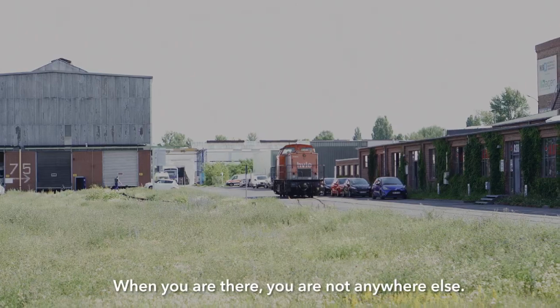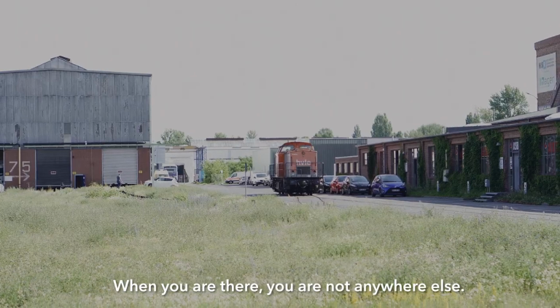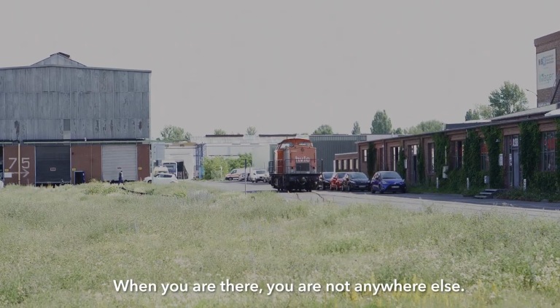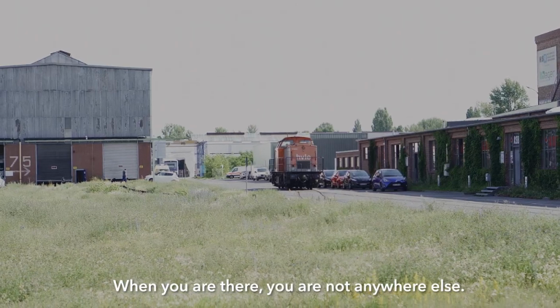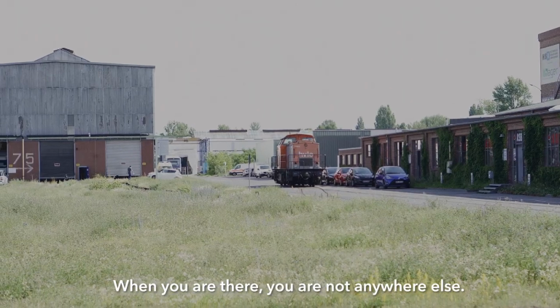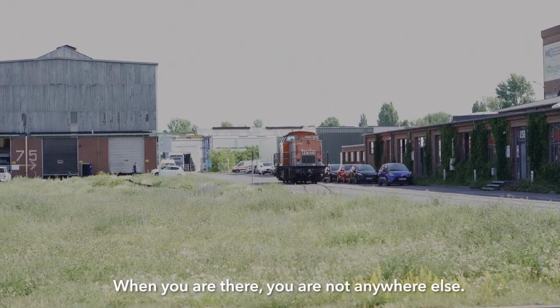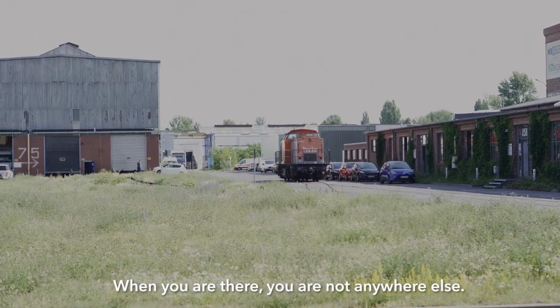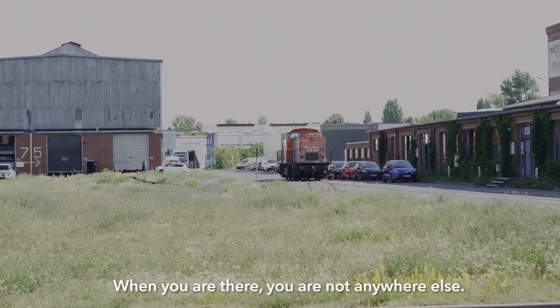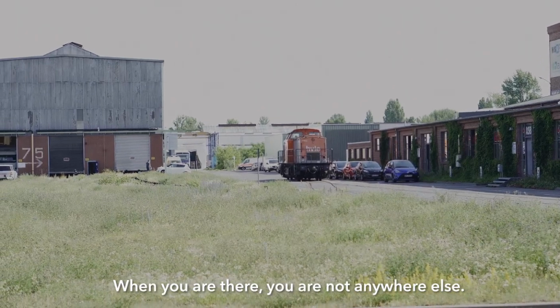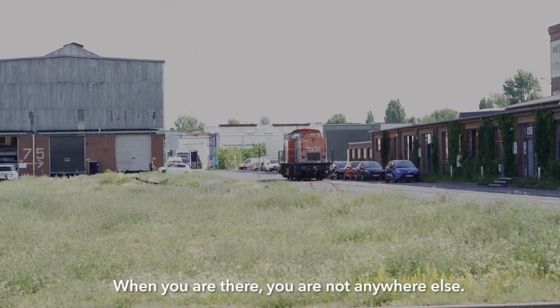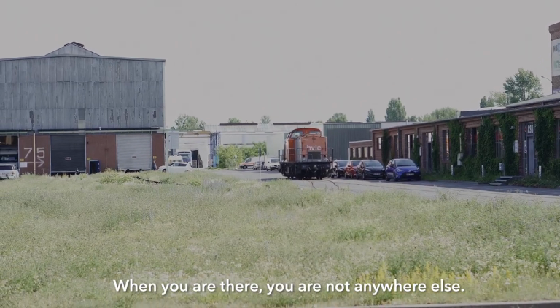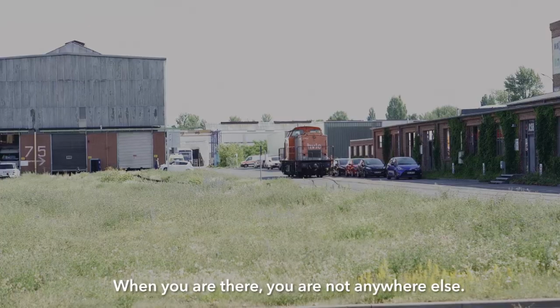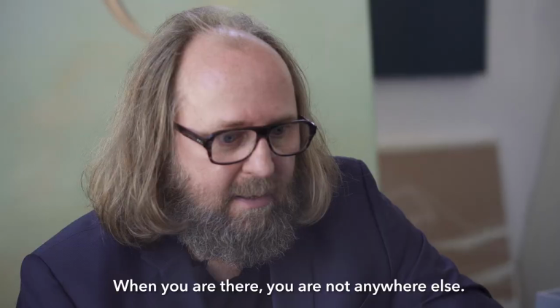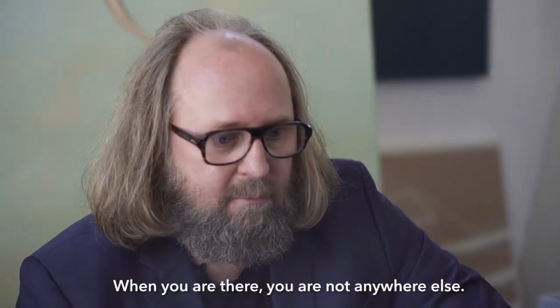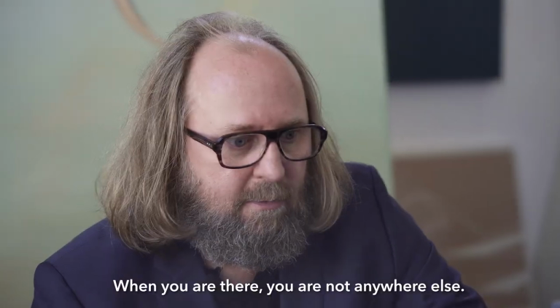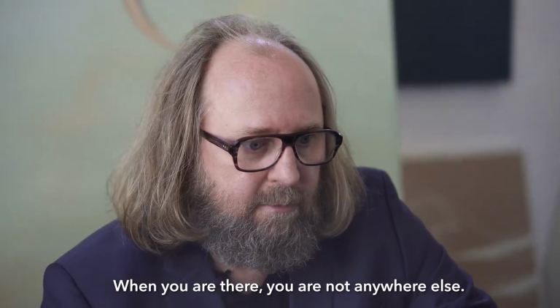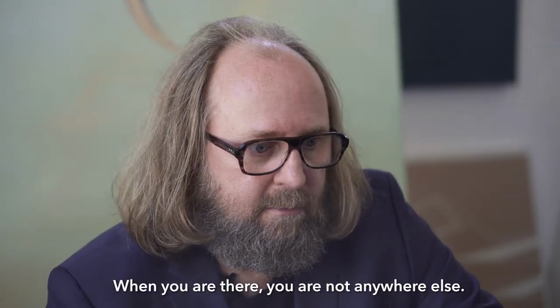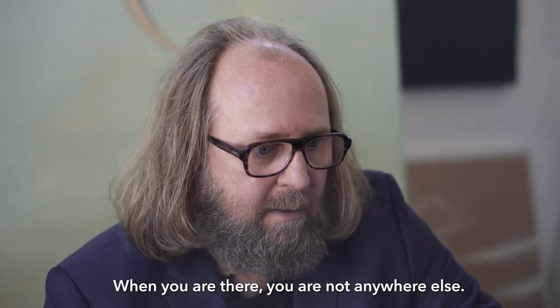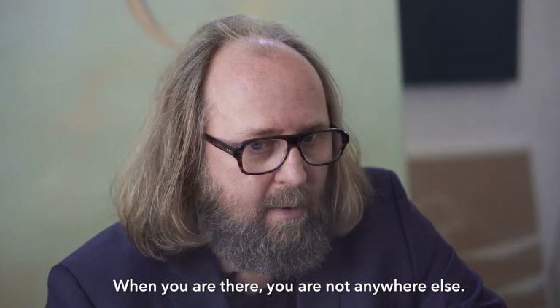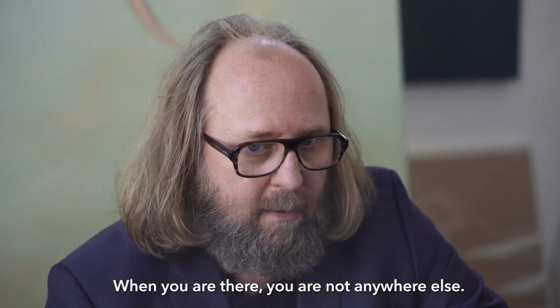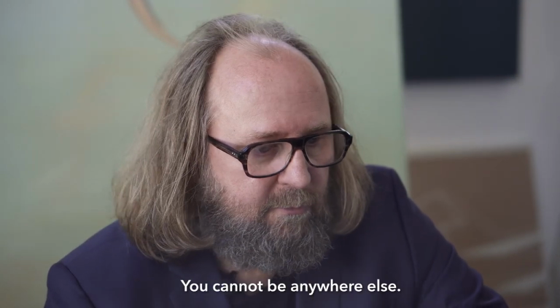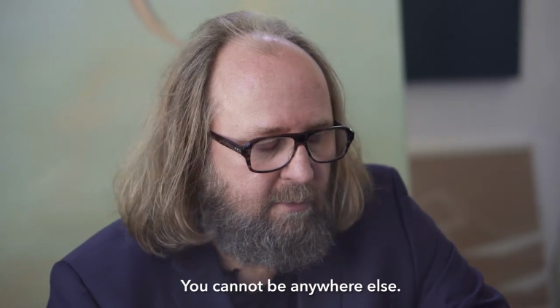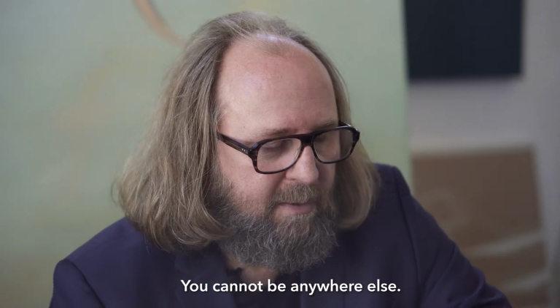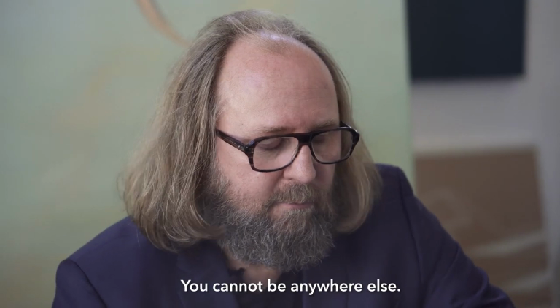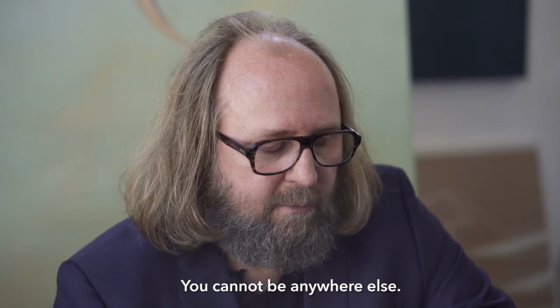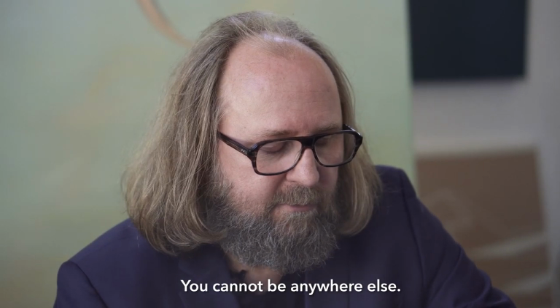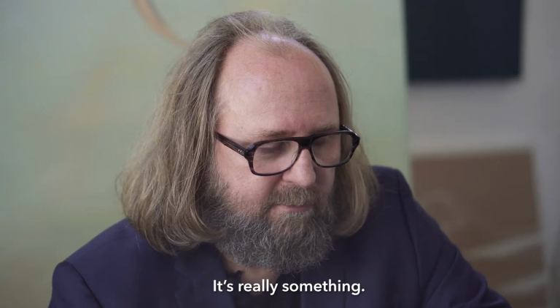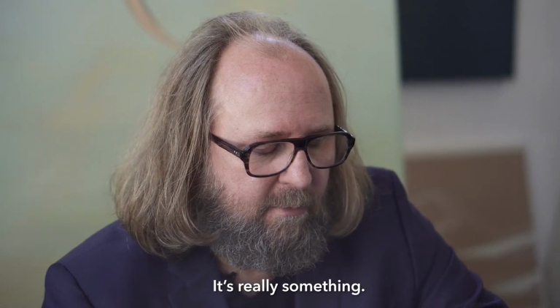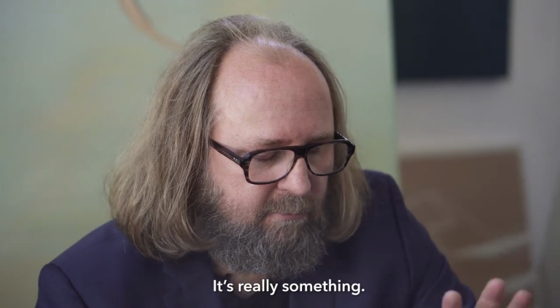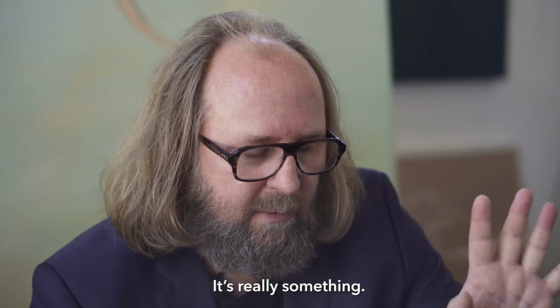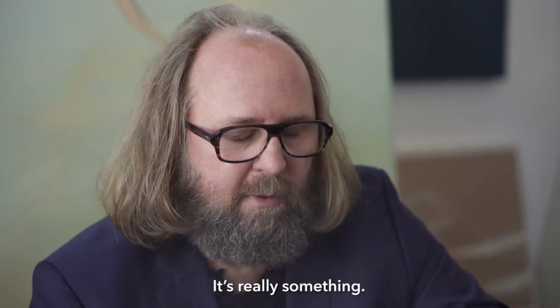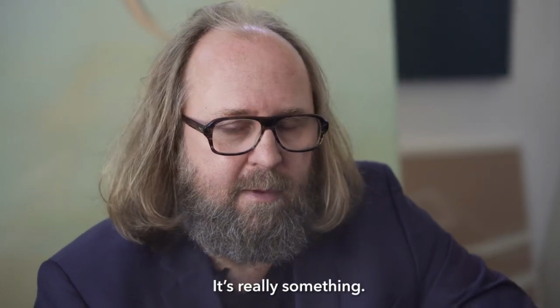When you are there, you are not anywhere else. You cannot be anywhere else — it's really something.